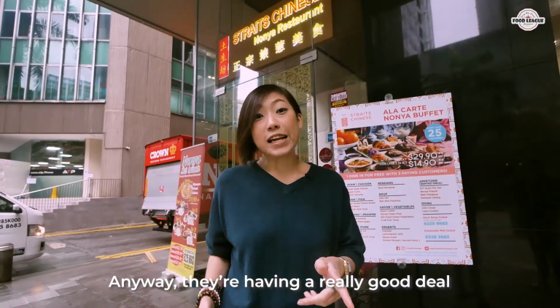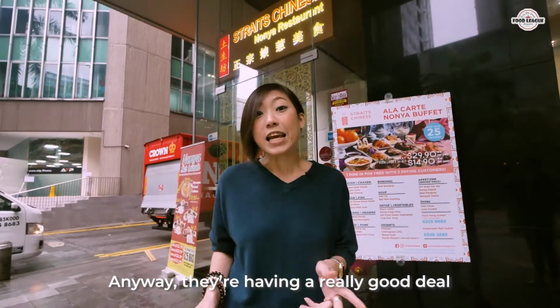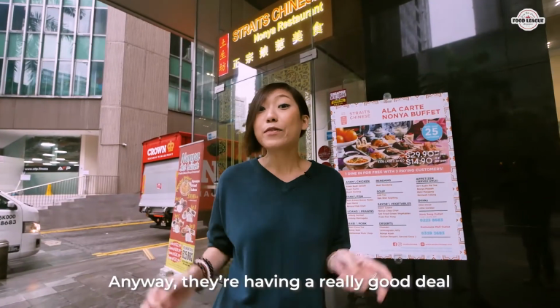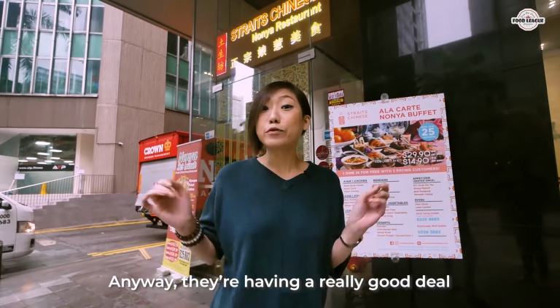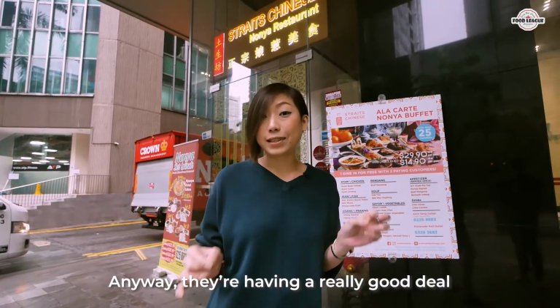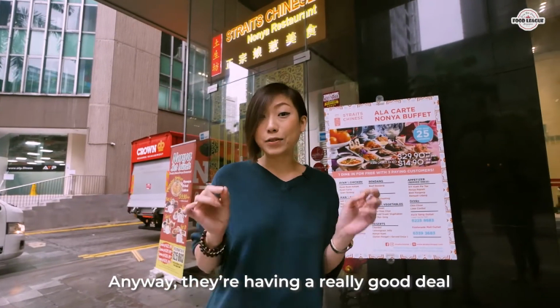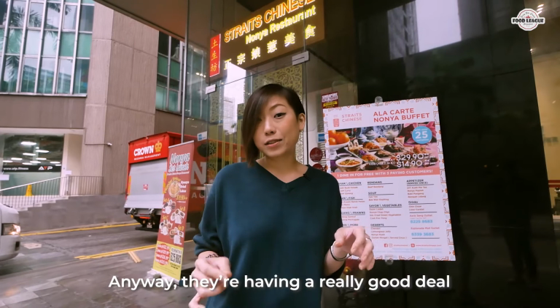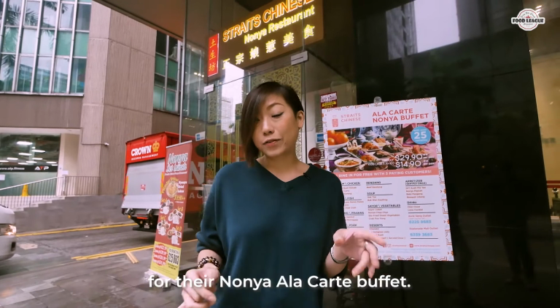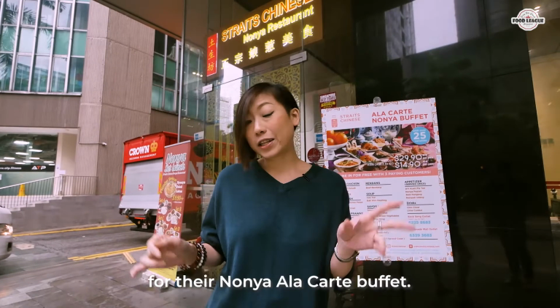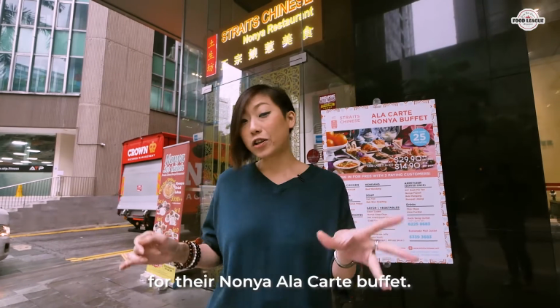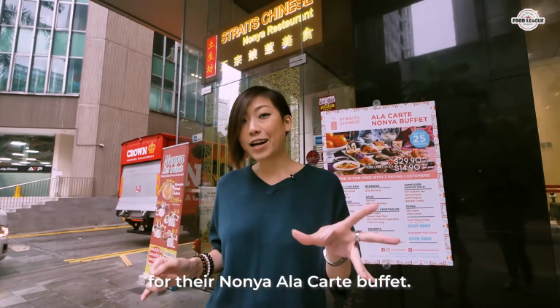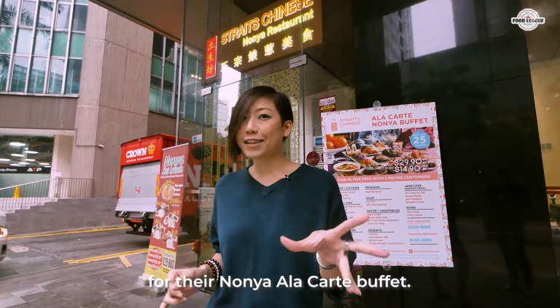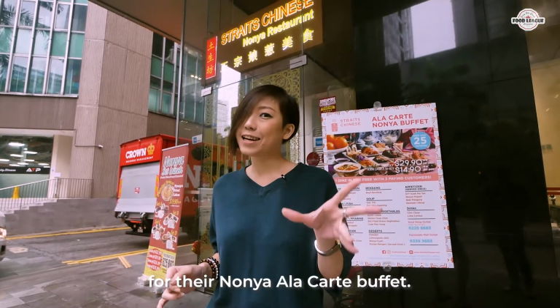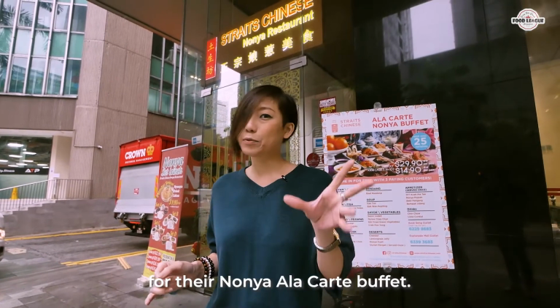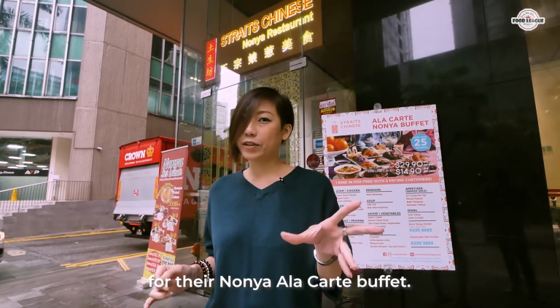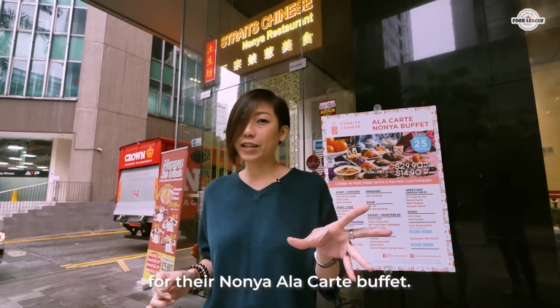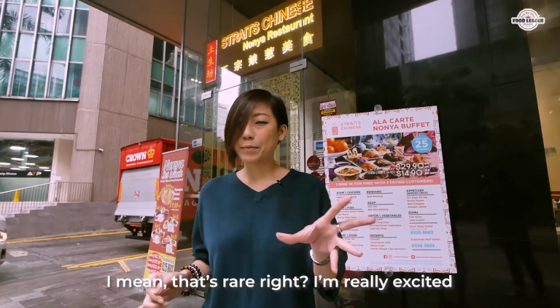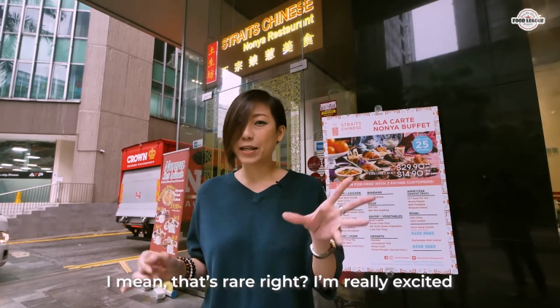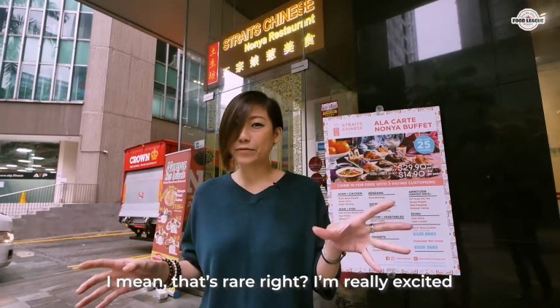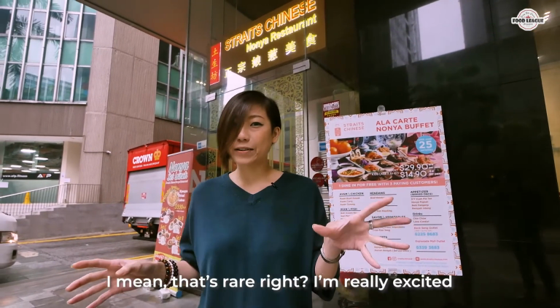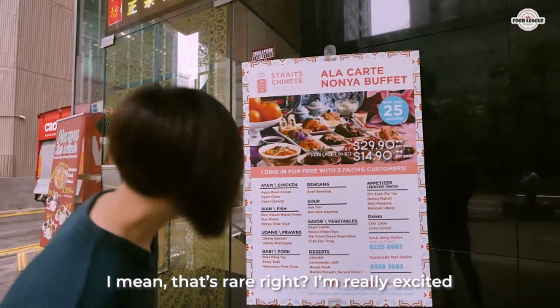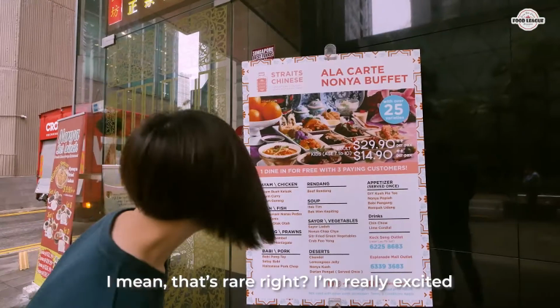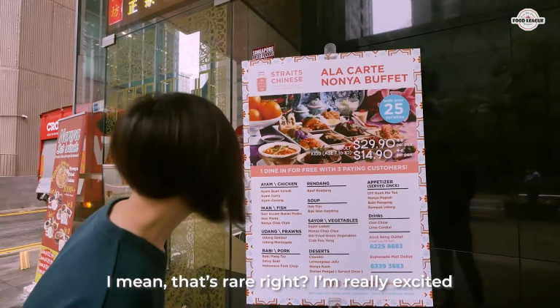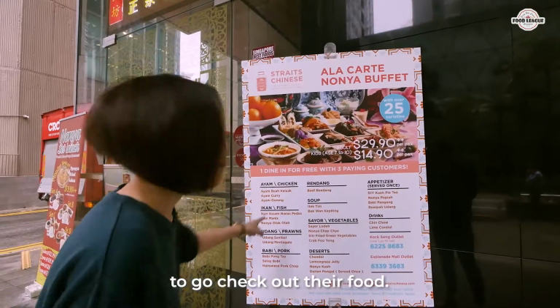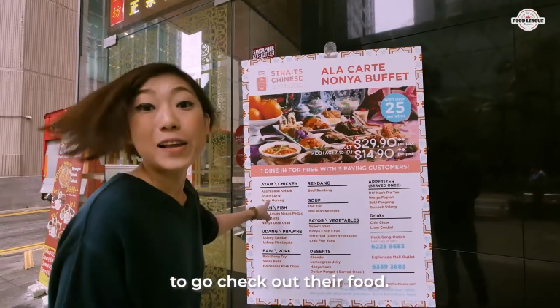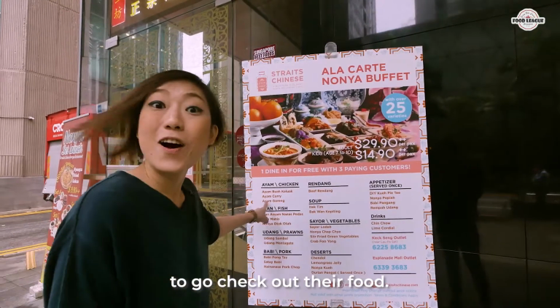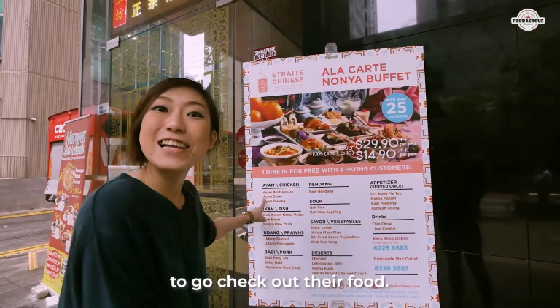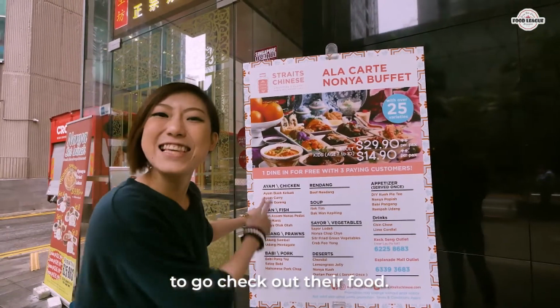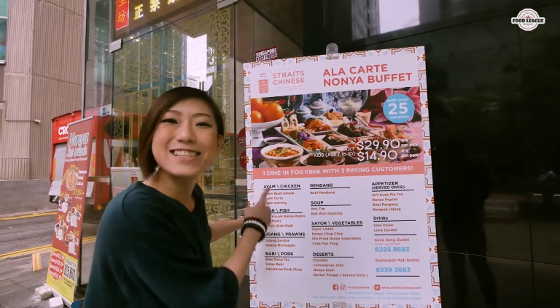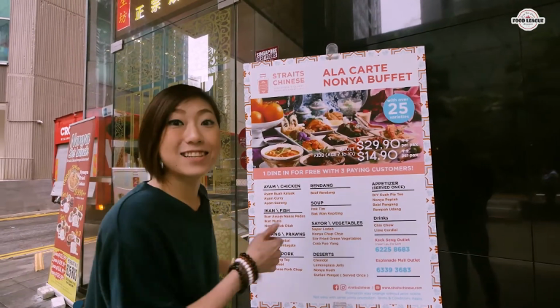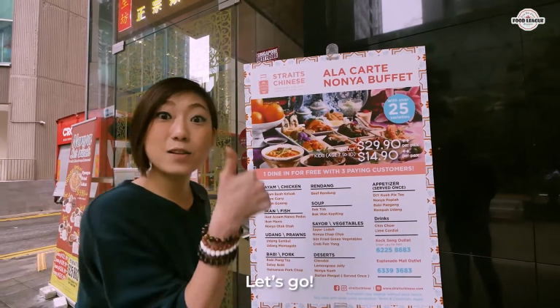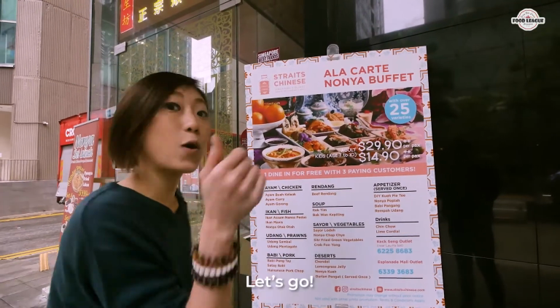They actually have a really good deal for their Nonya a la carte buffet — and that's rare, right? I'm really excited to go check out their food. Let's go!